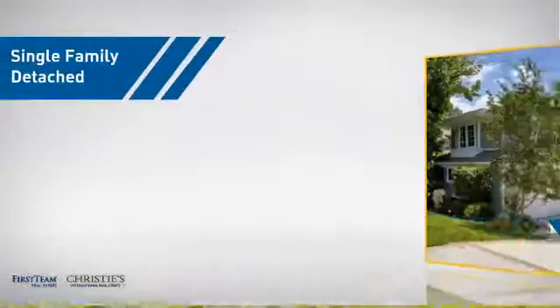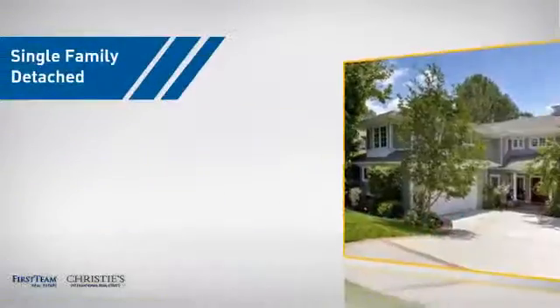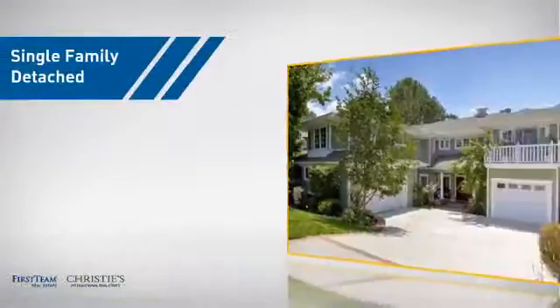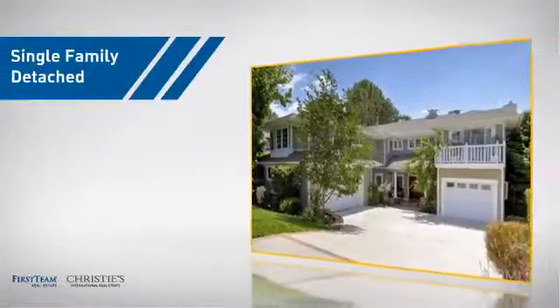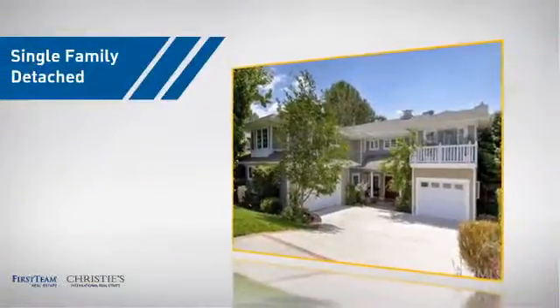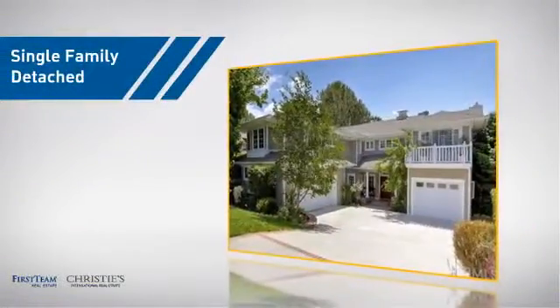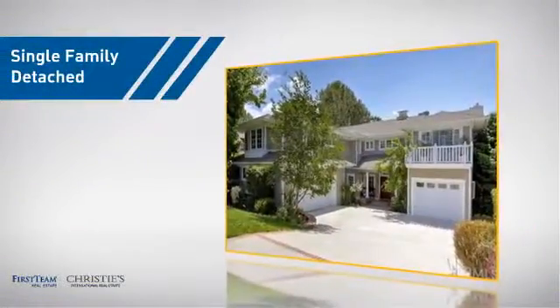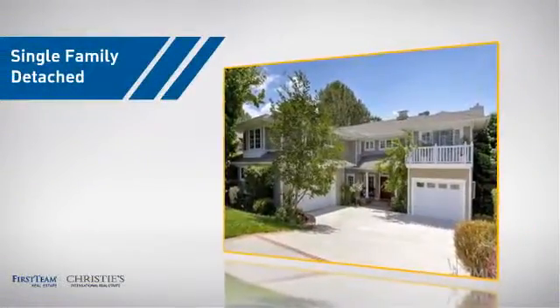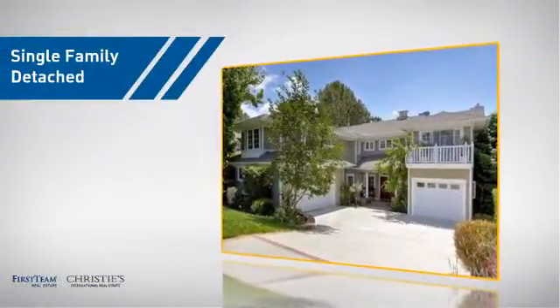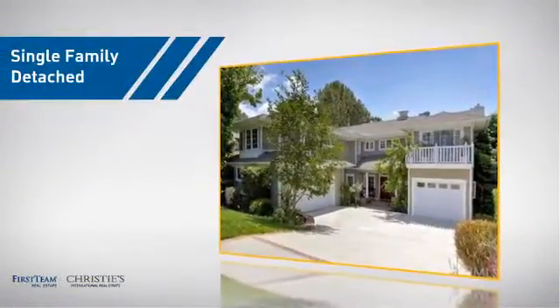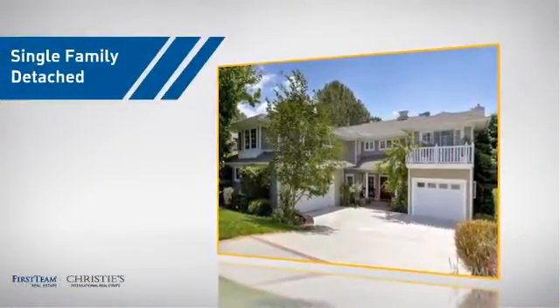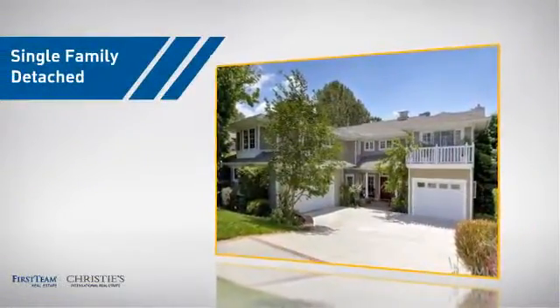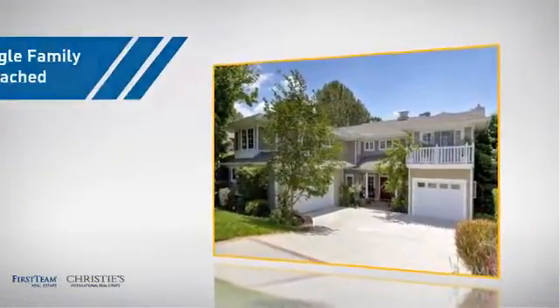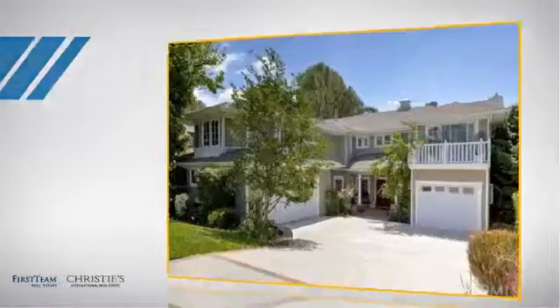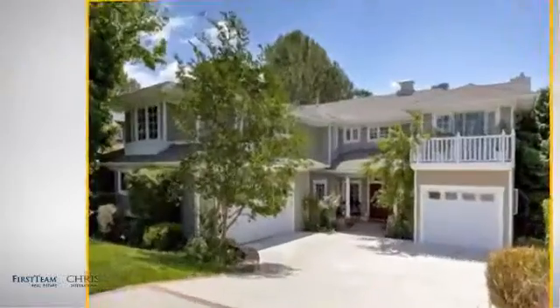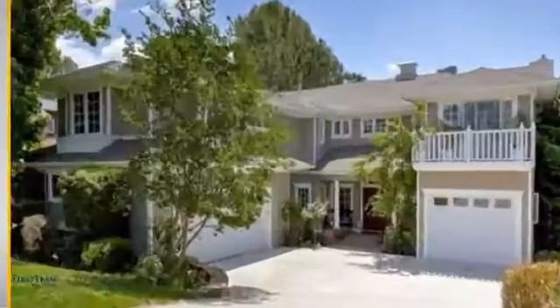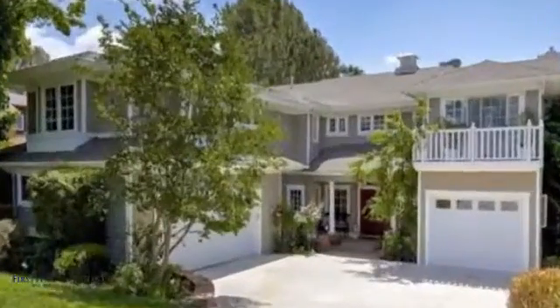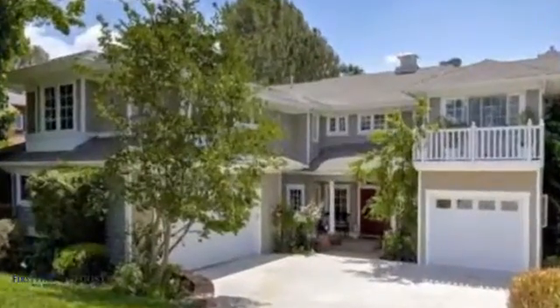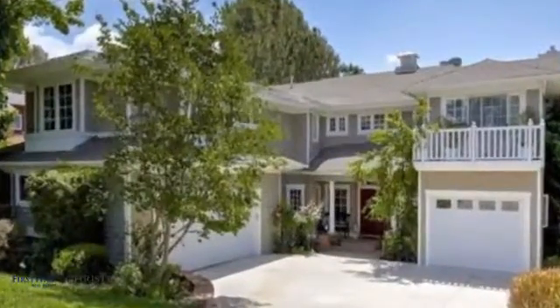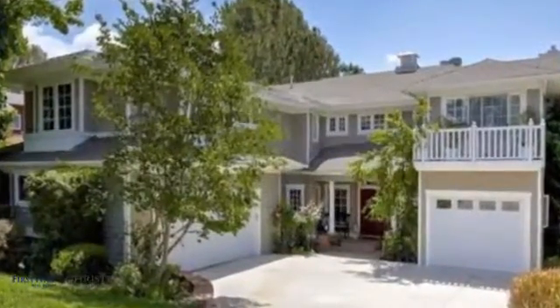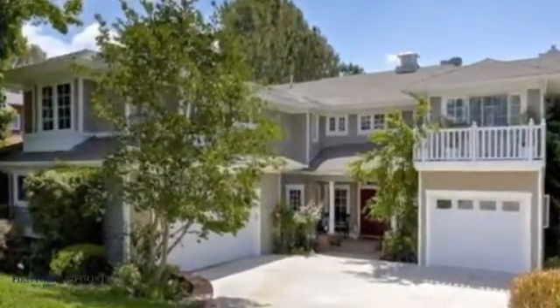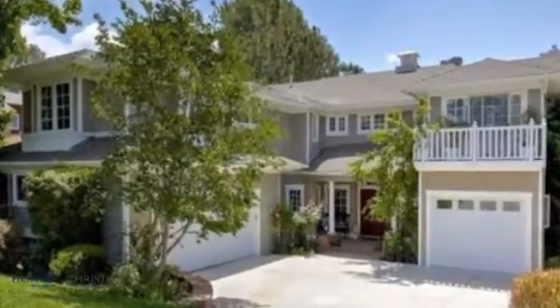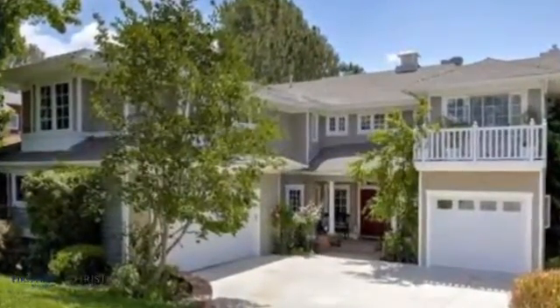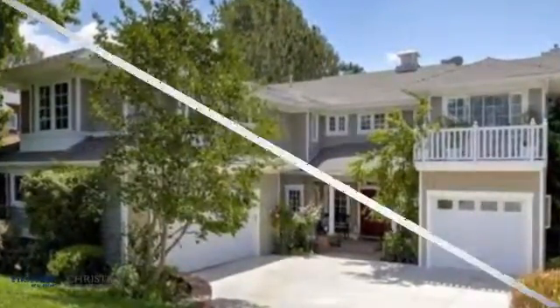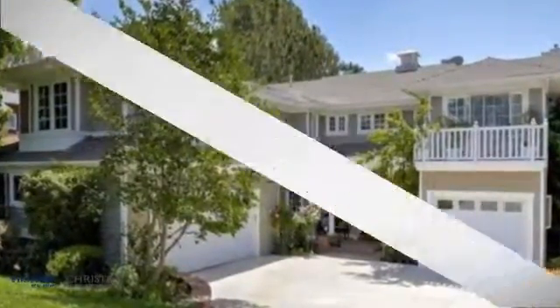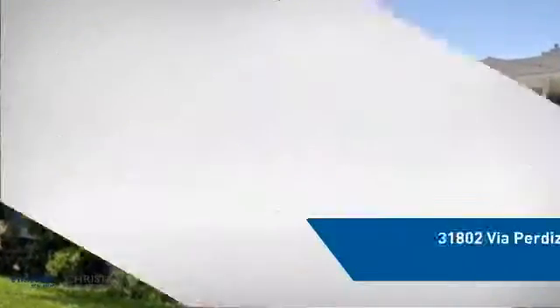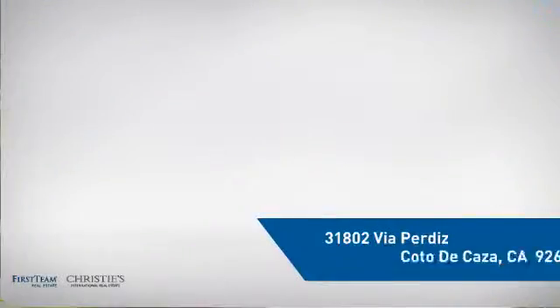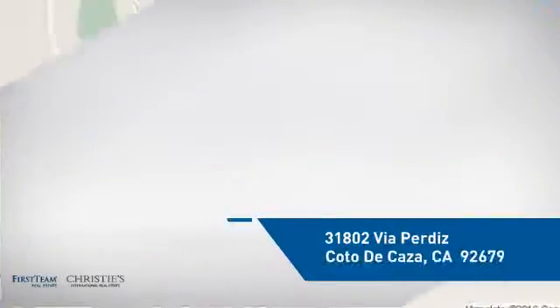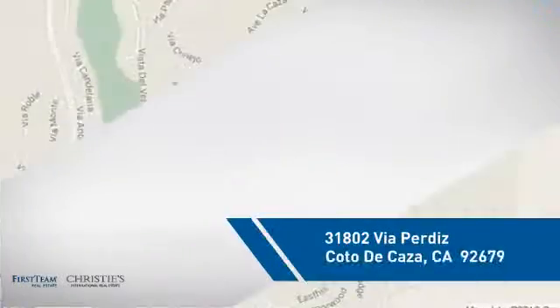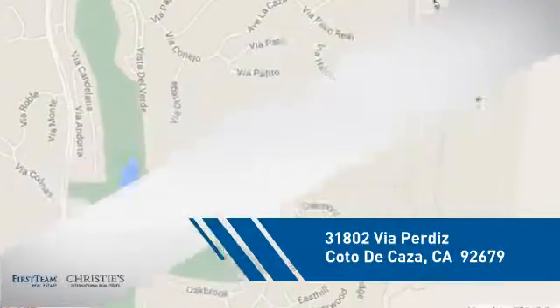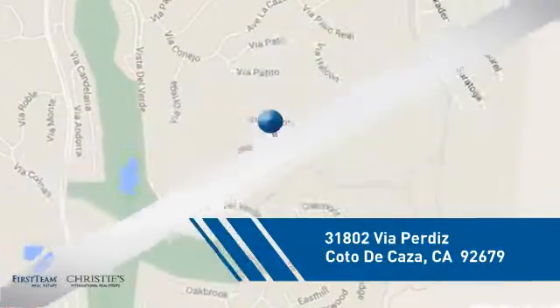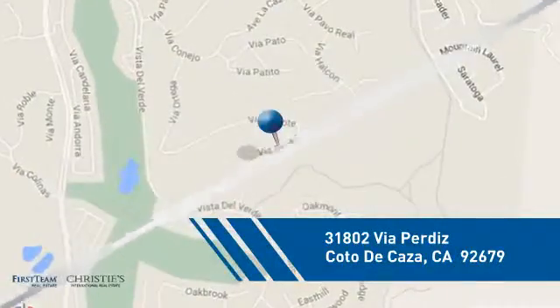This home is a great choice for those looking for comfort, convenience, and the privacy of their own home. And it's located in this area.